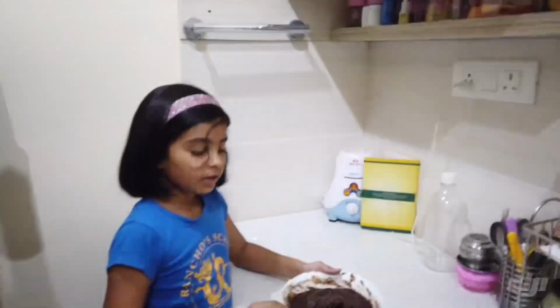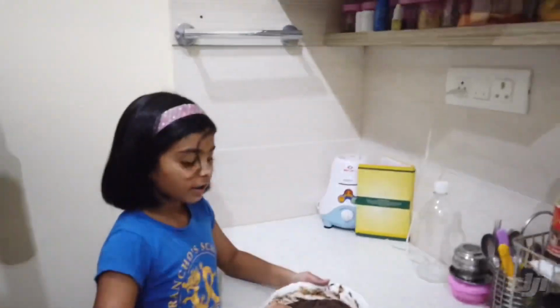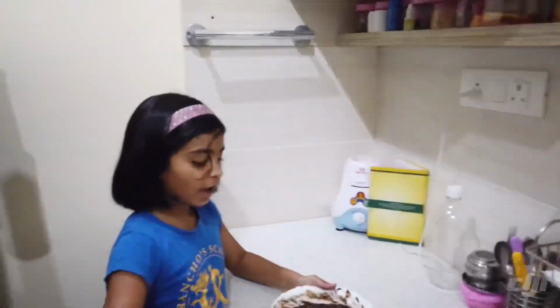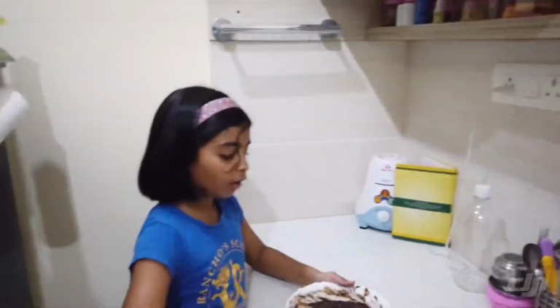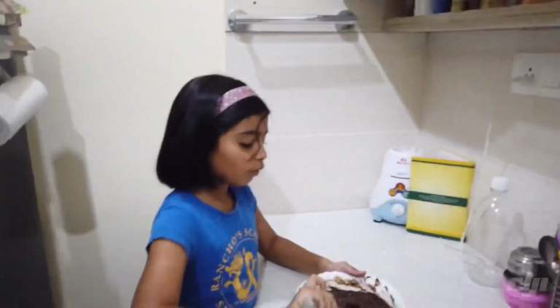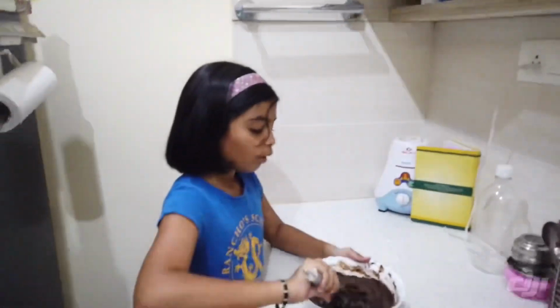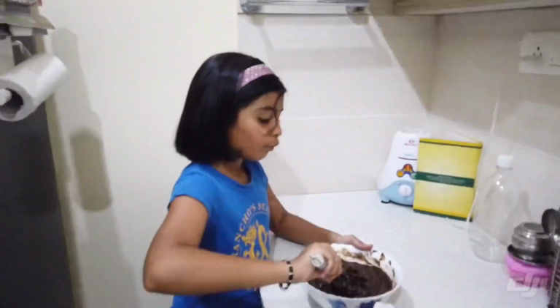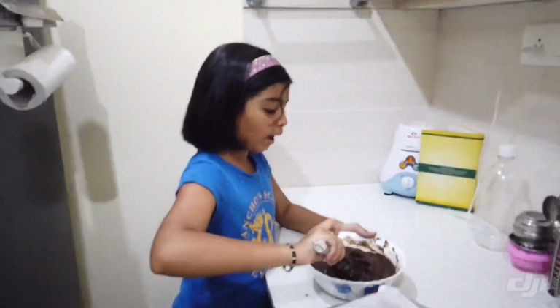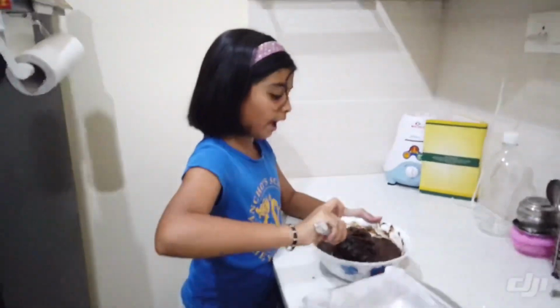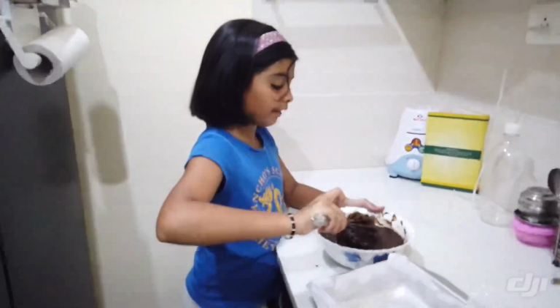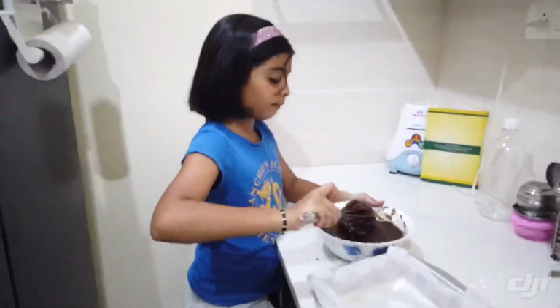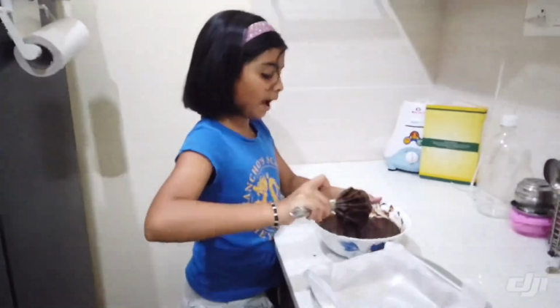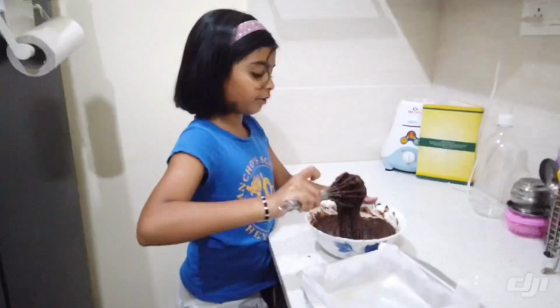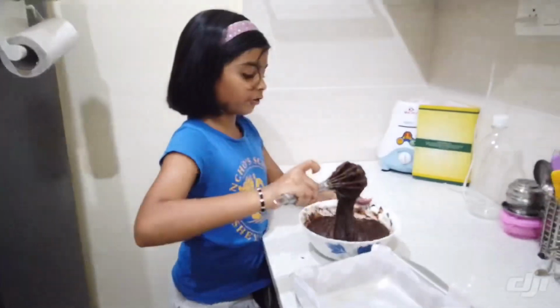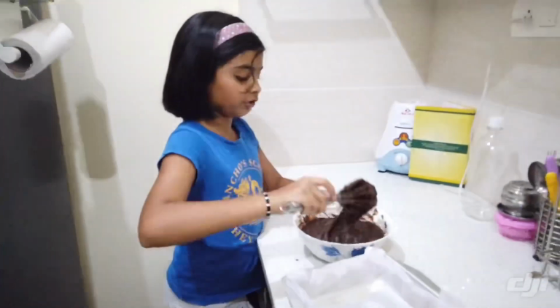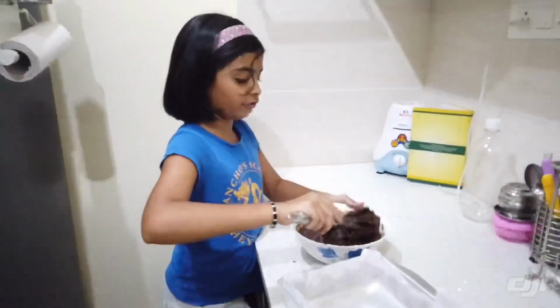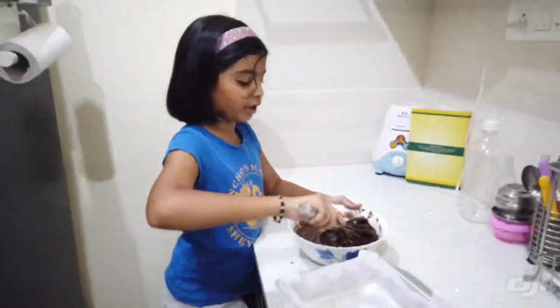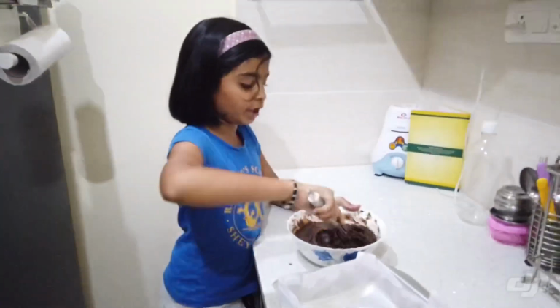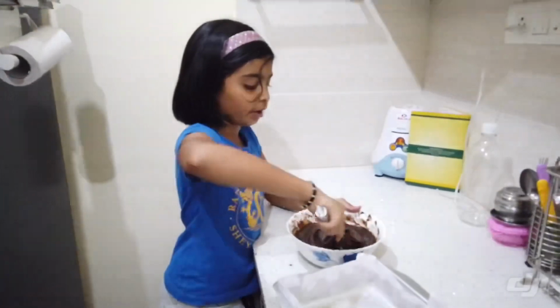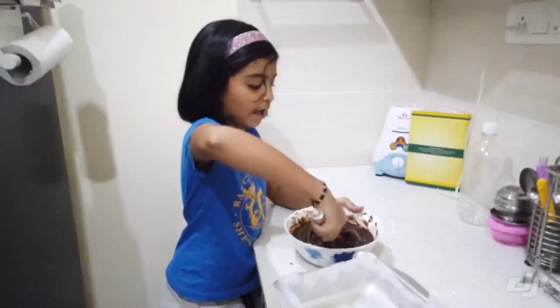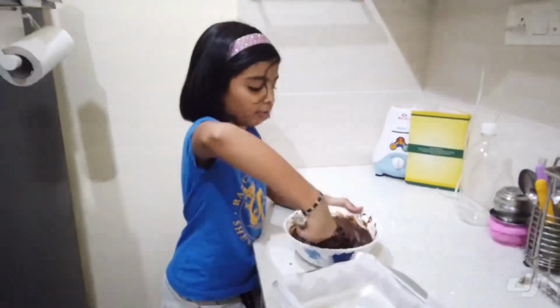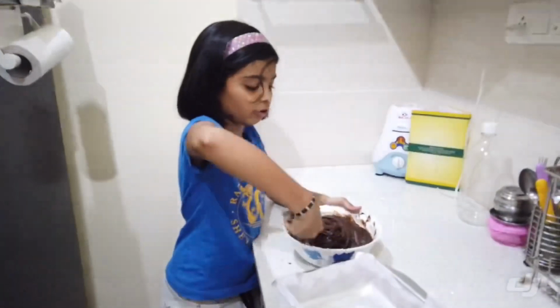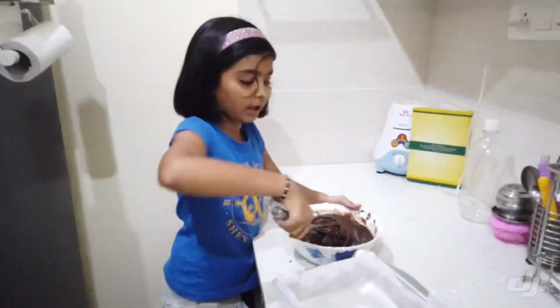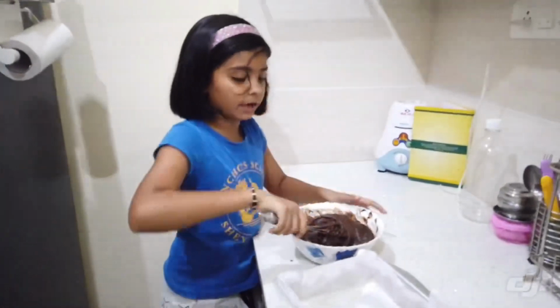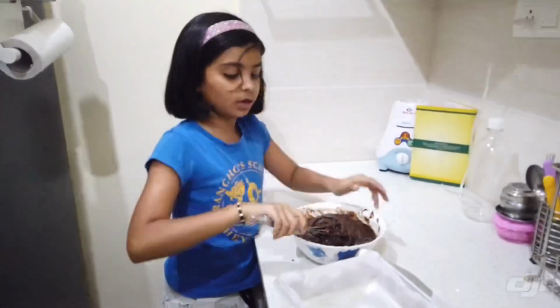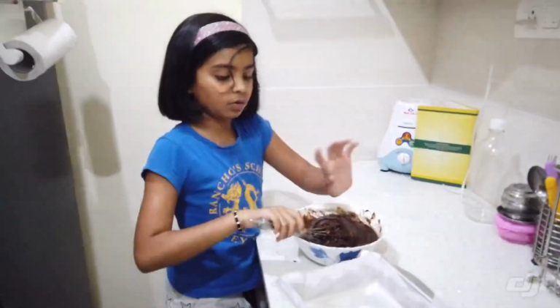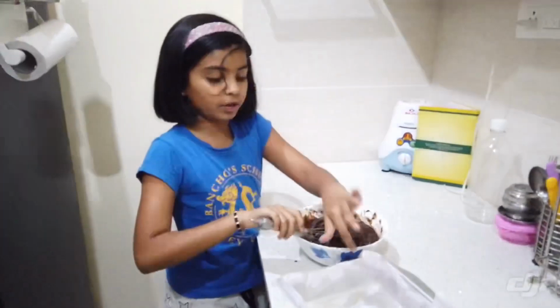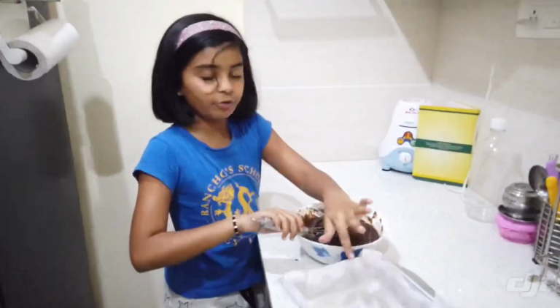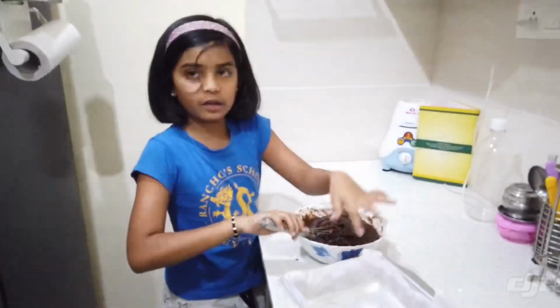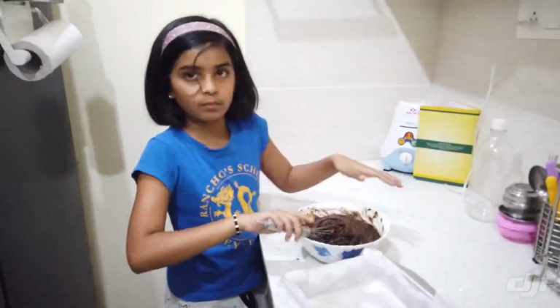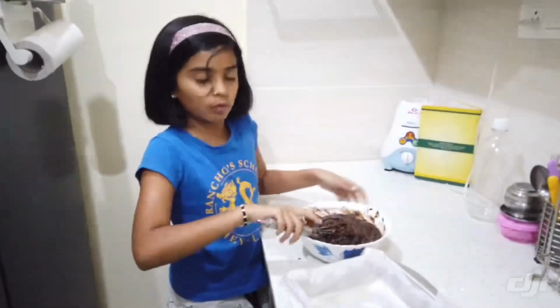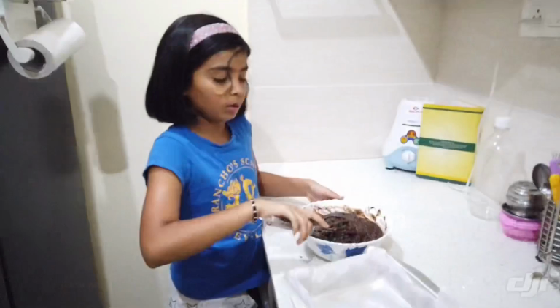Now the batter is ready. I am going to add it to the greased mold.